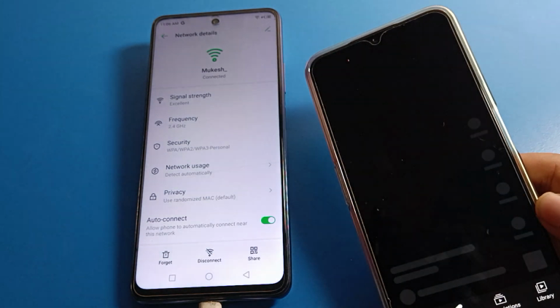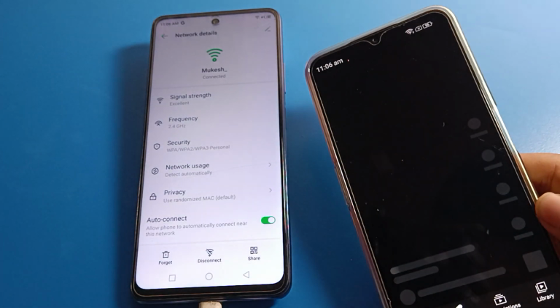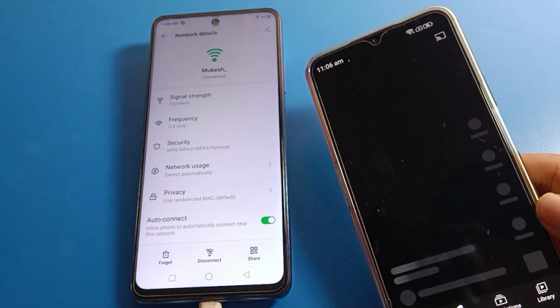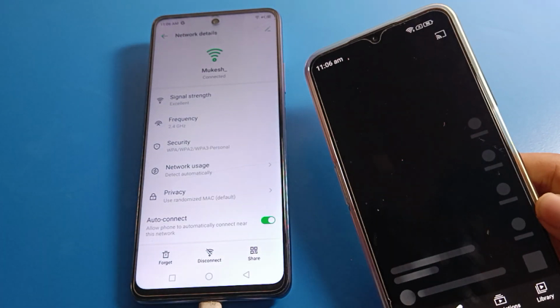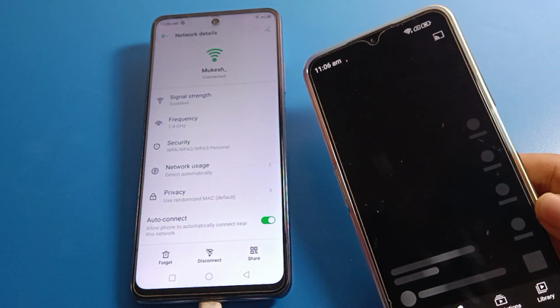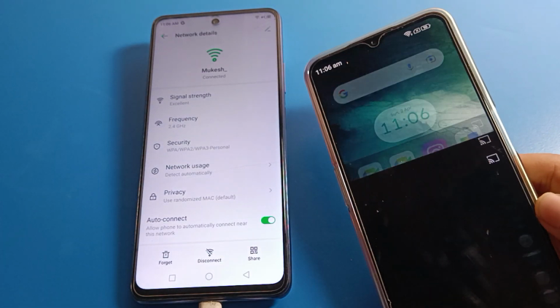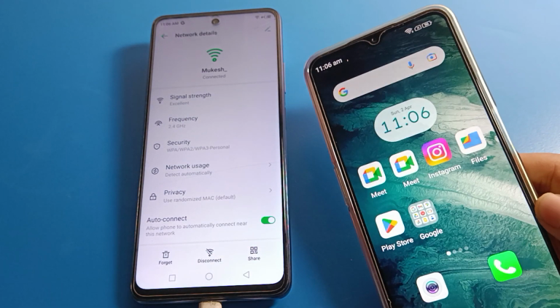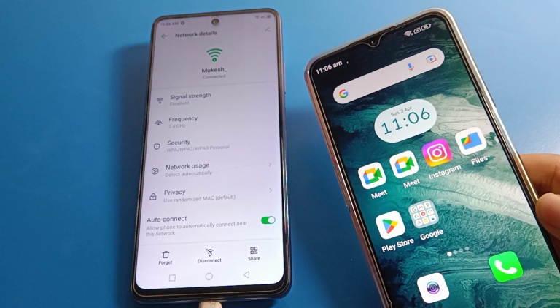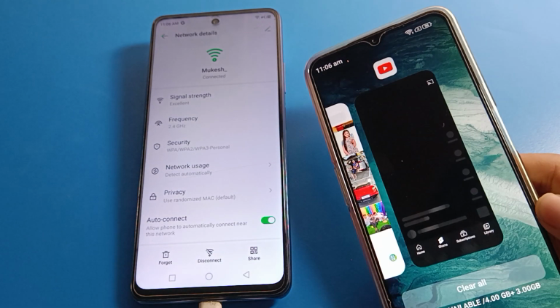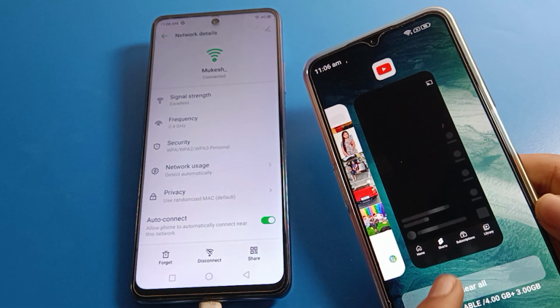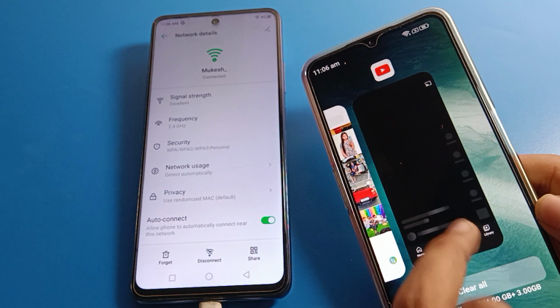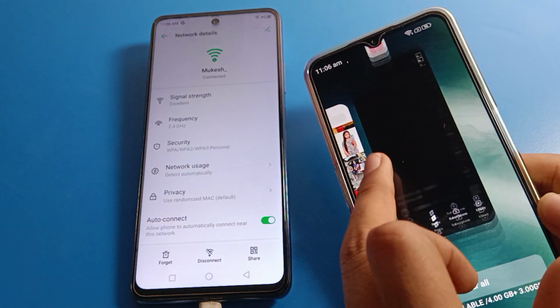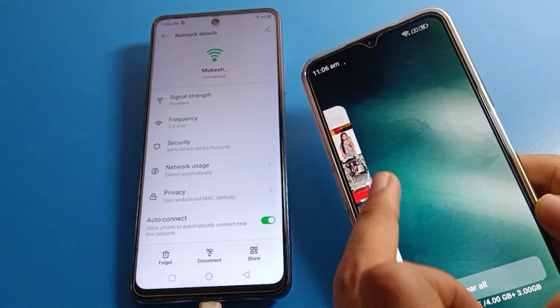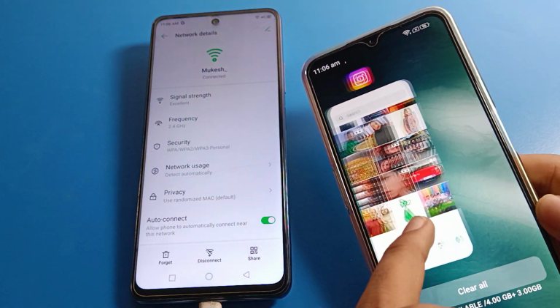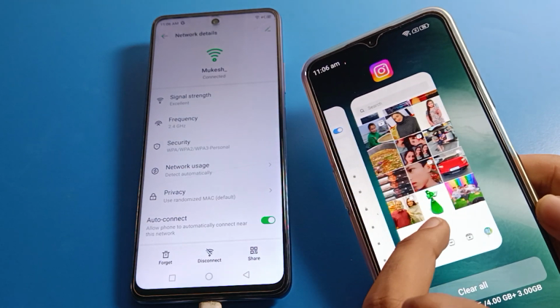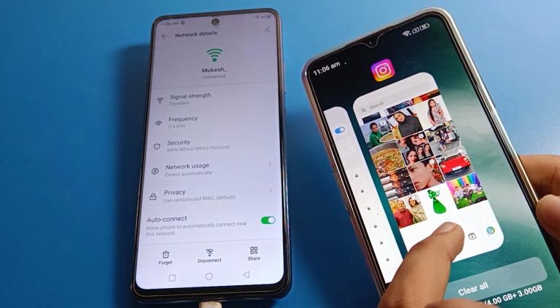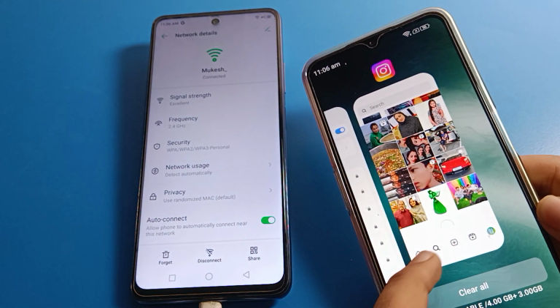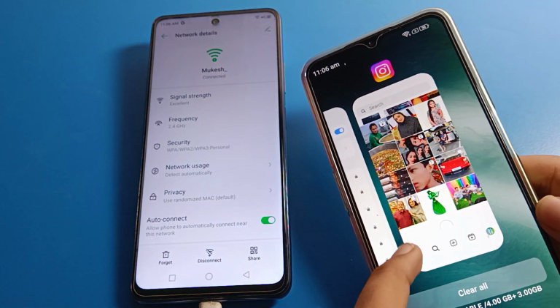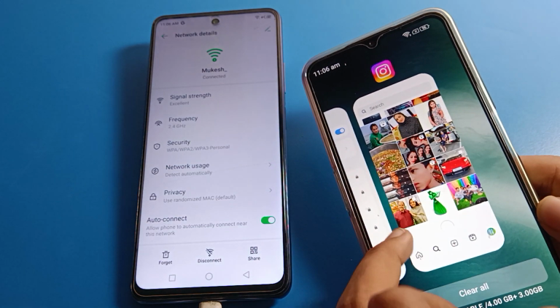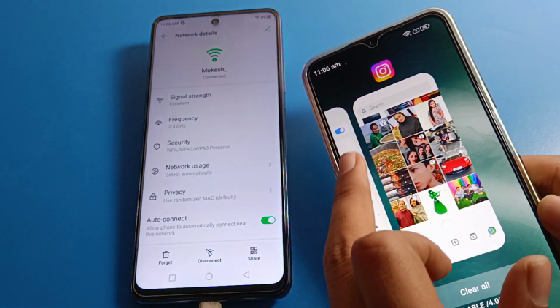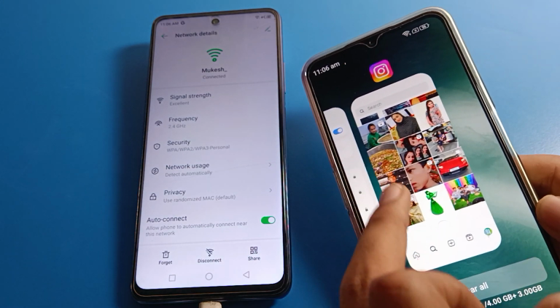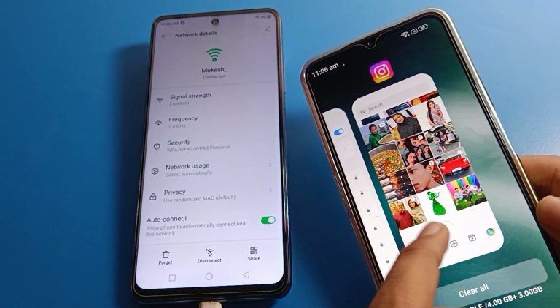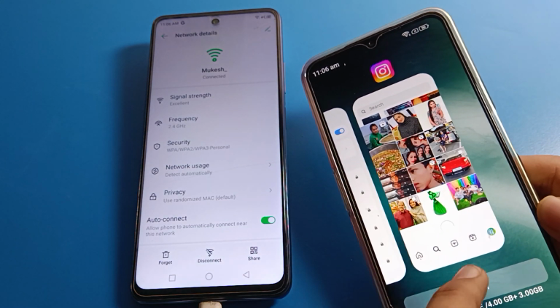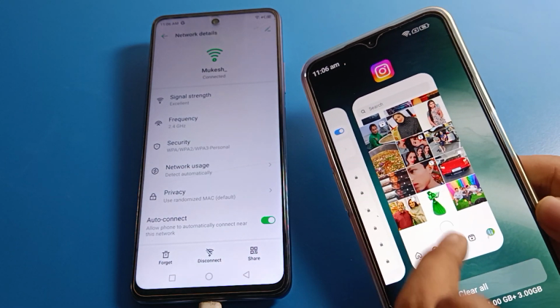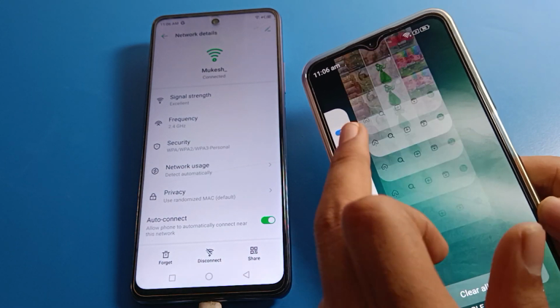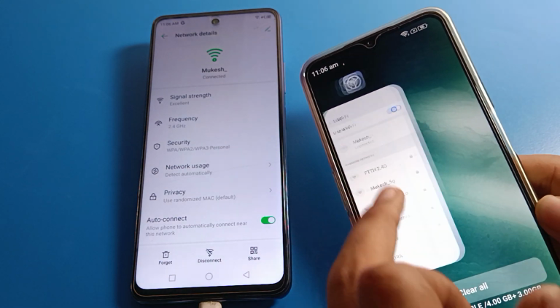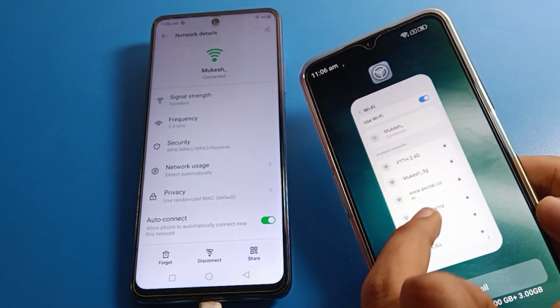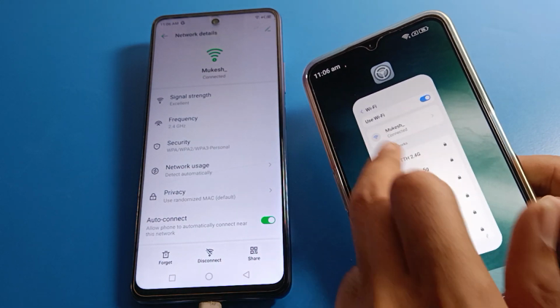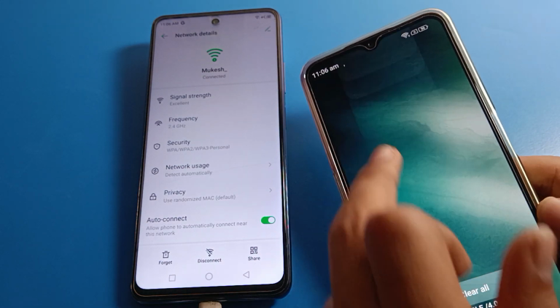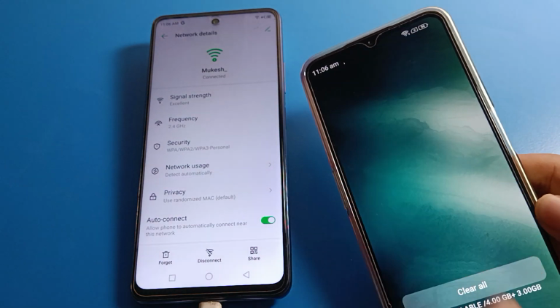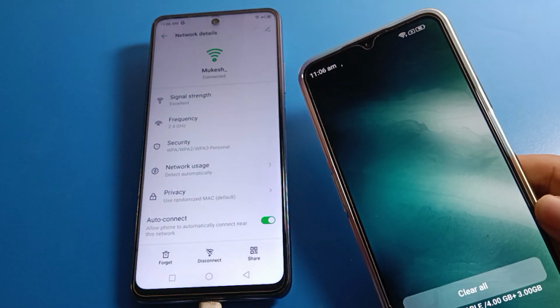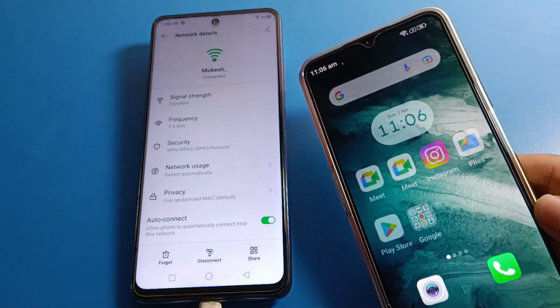So that's how we can use the WiFi network sharing settings. Thanks for watching the video, bye friends.